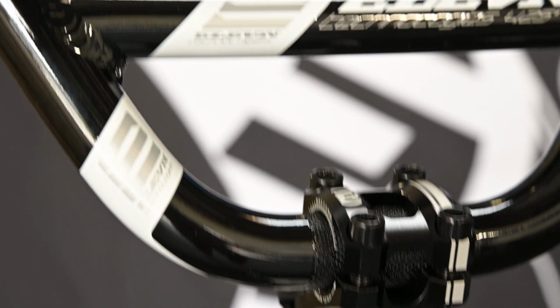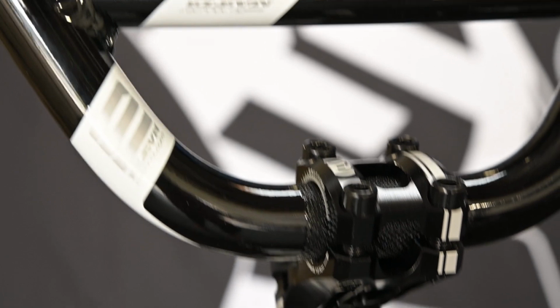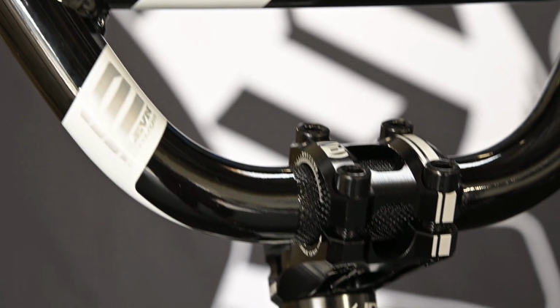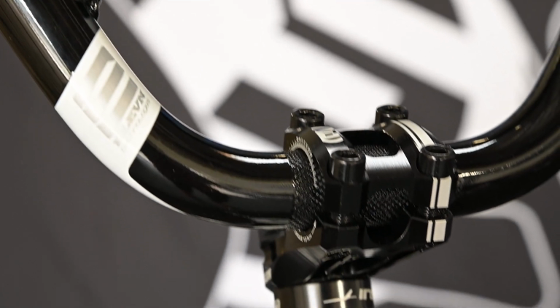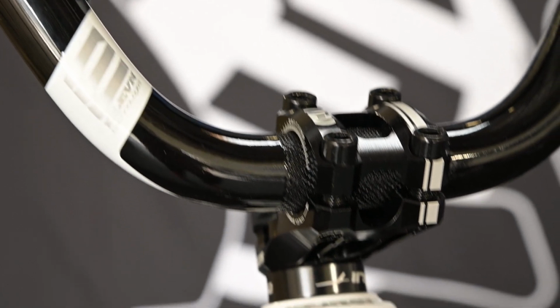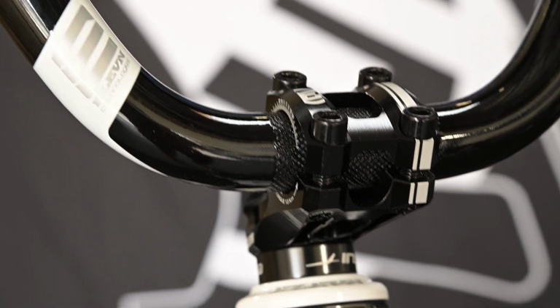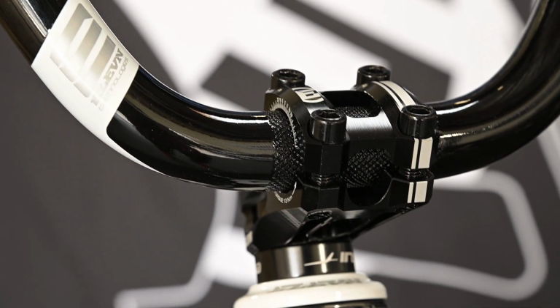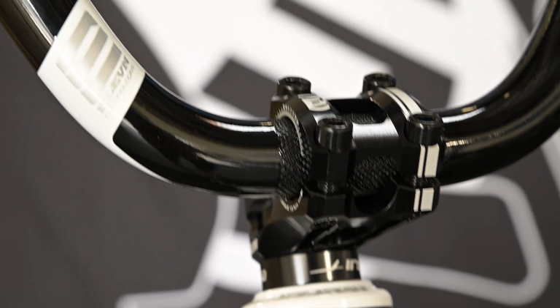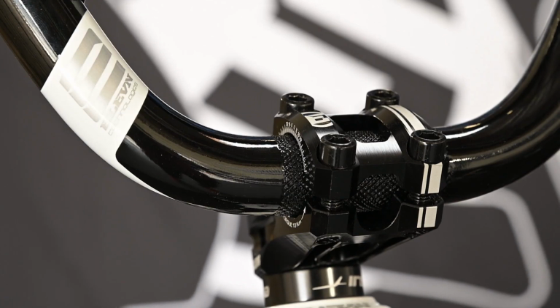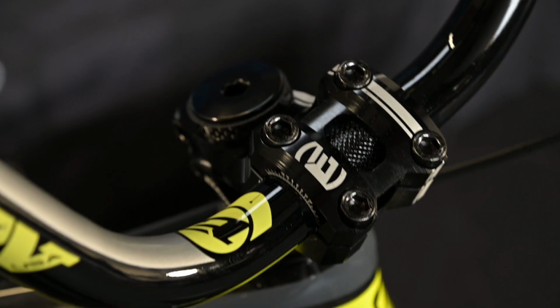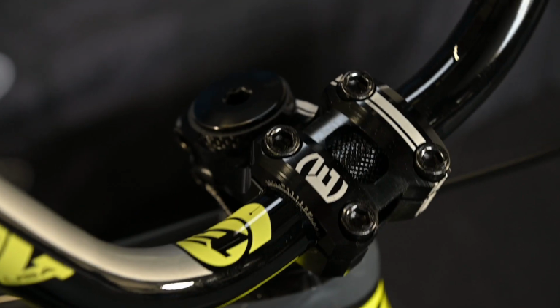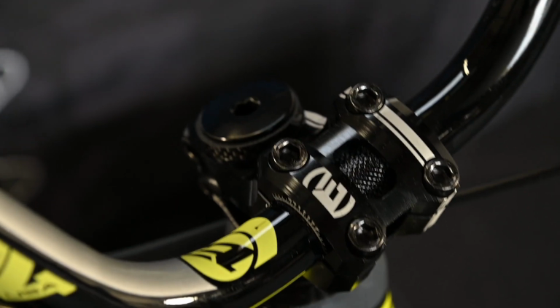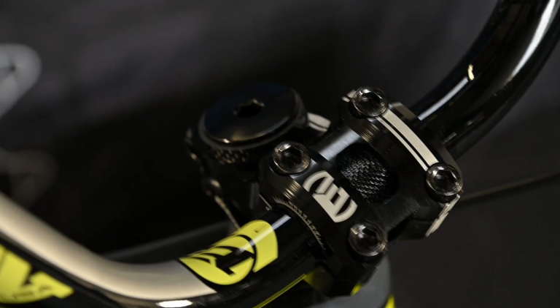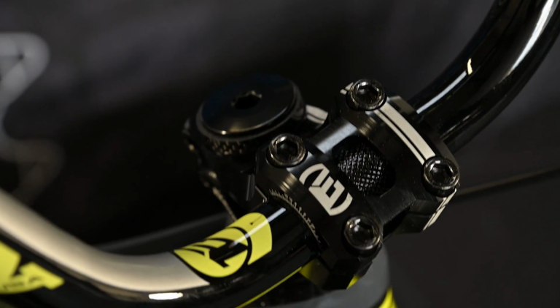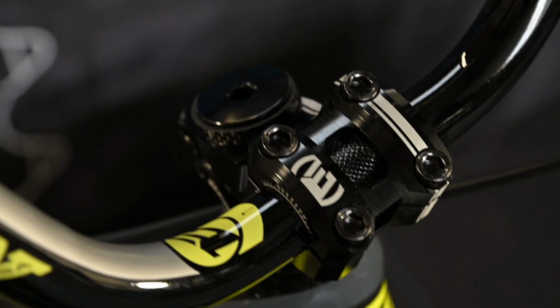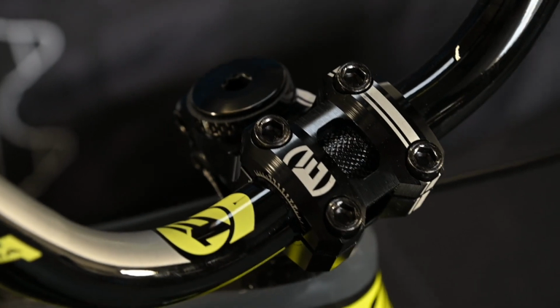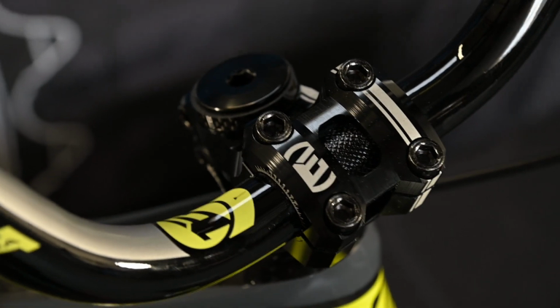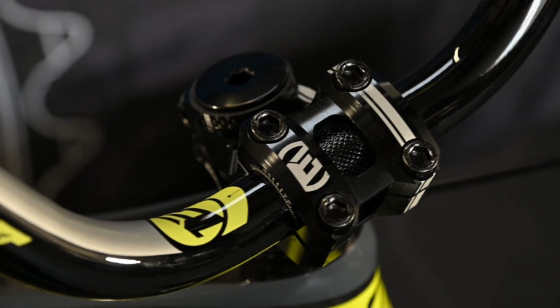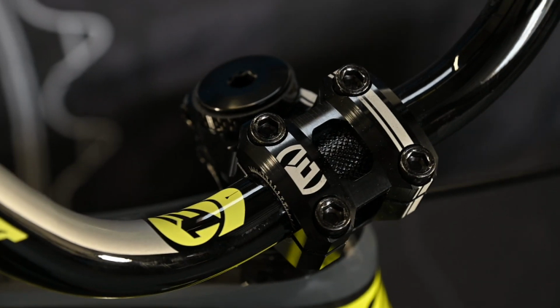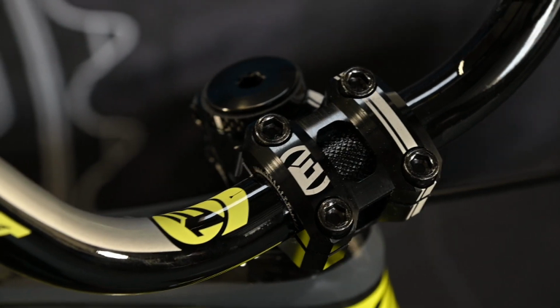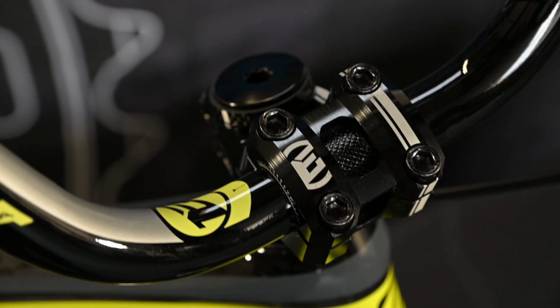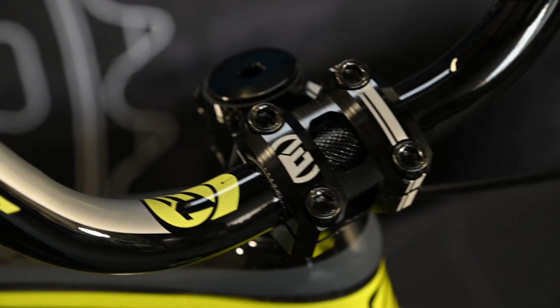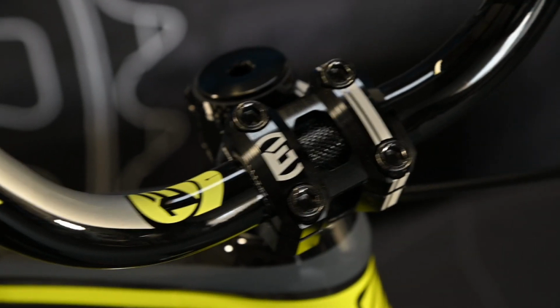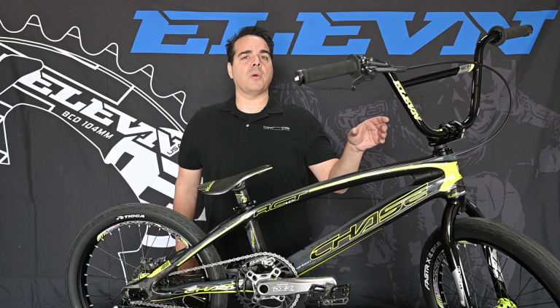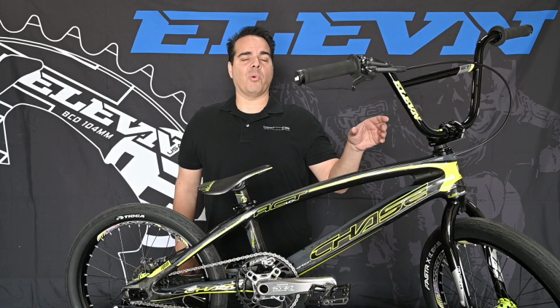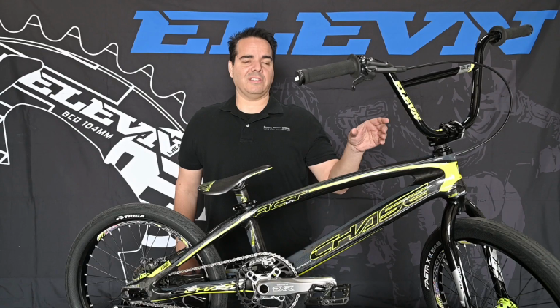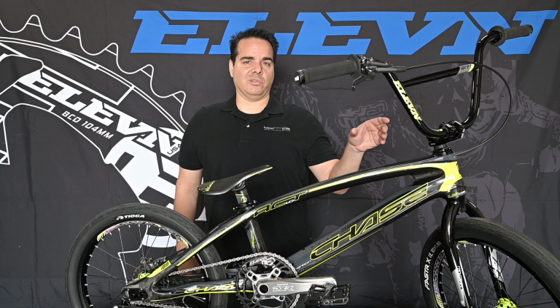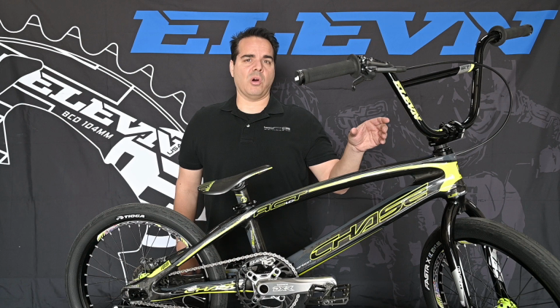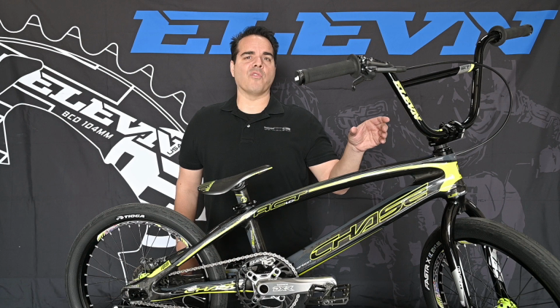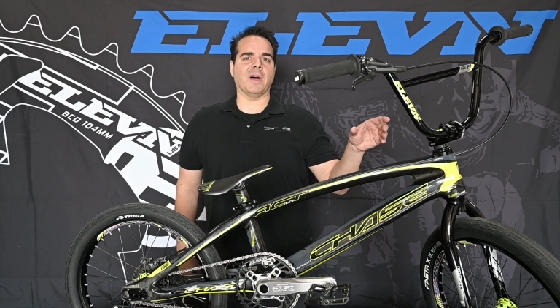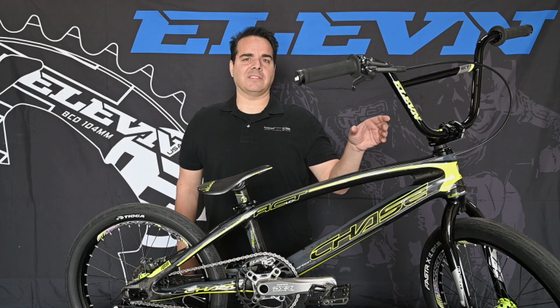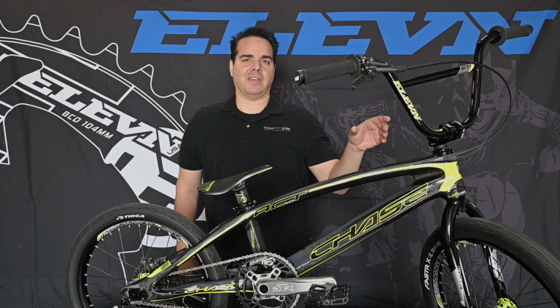So check it out — our newest stem from Eleven Racing, it's the 22.2 Overbite stem.